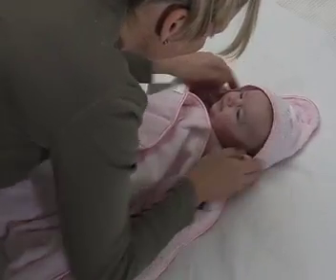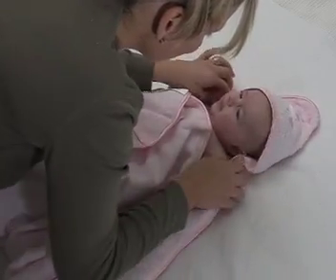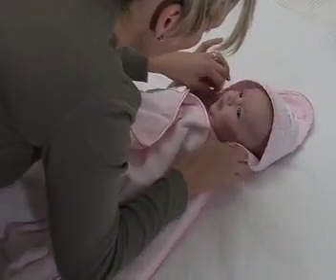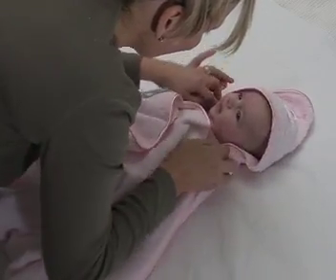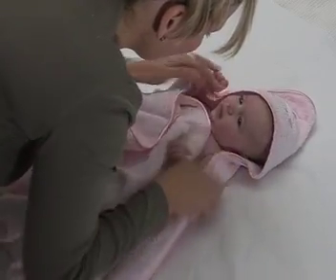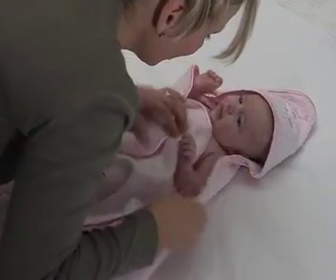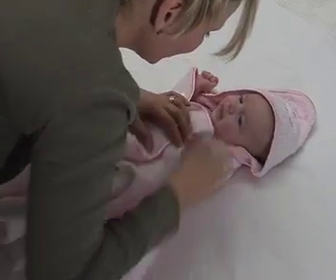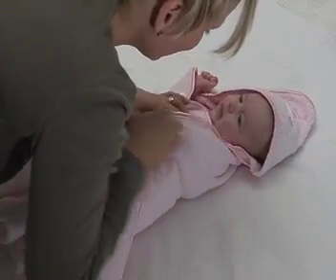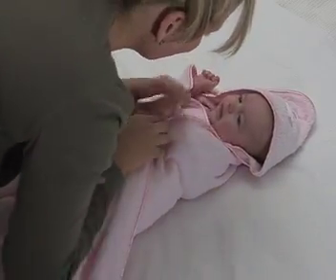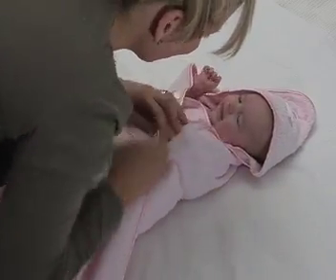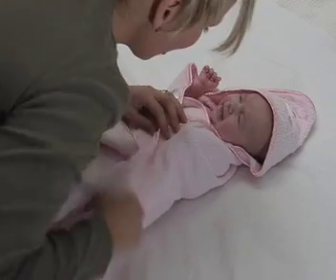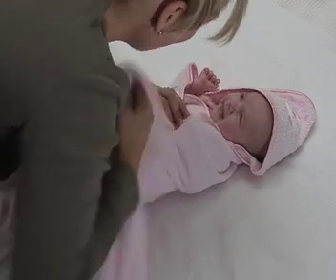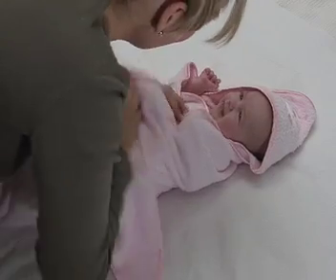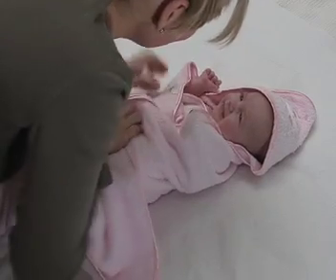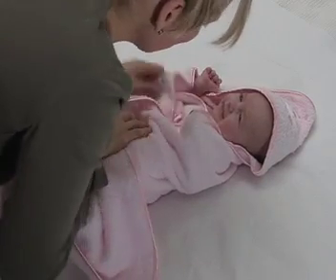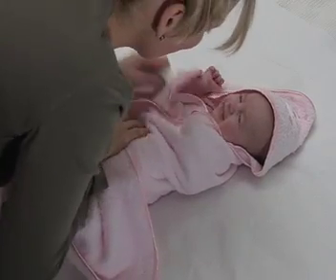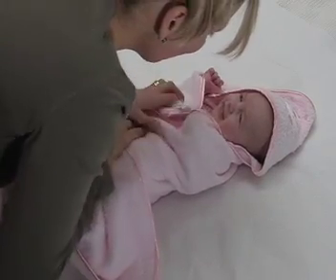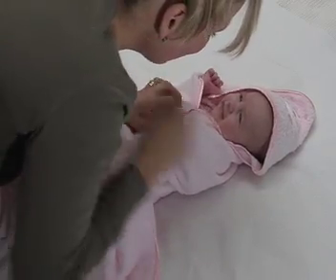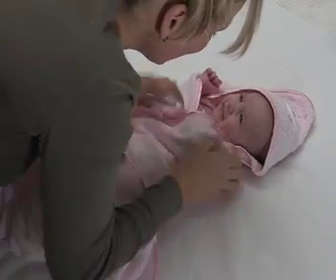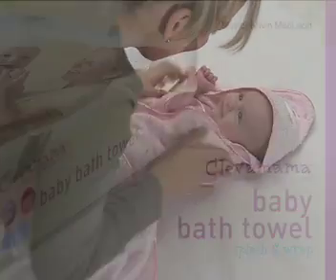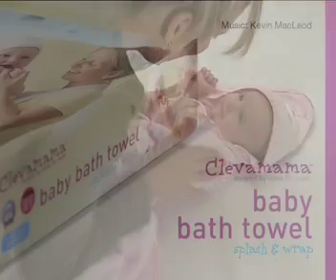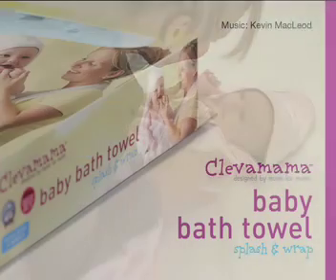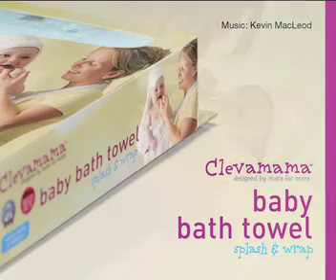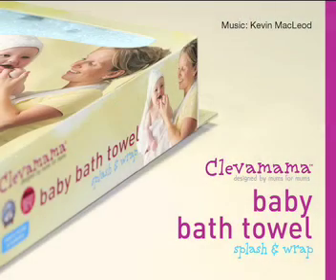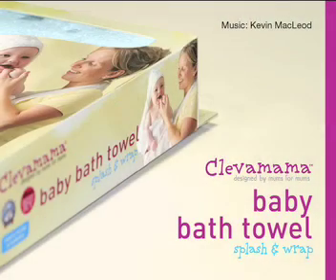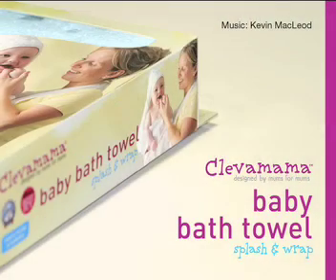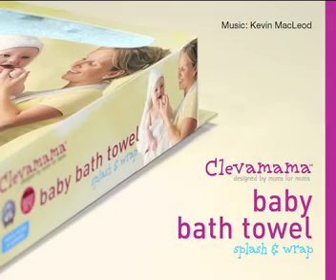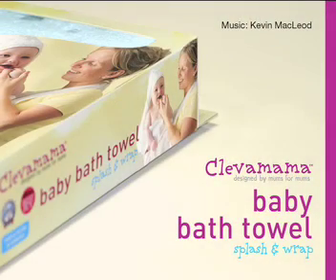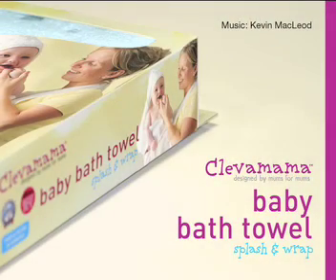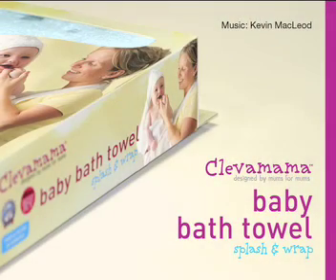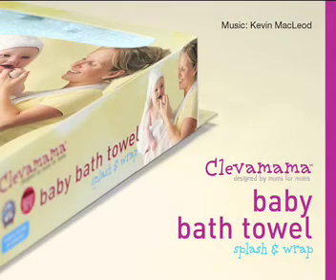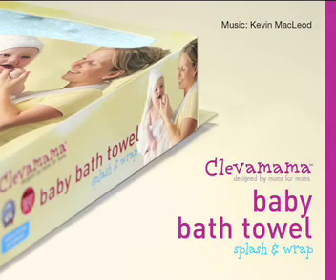This Clever Baby Bath Towel is brought to you by Clever Mama, designed by mums for mums.